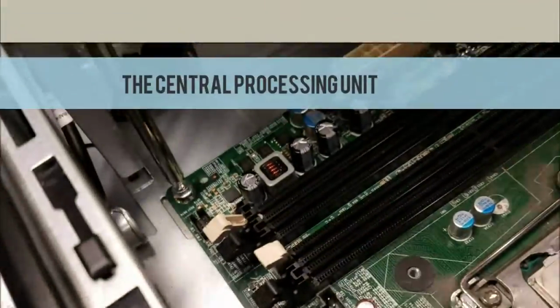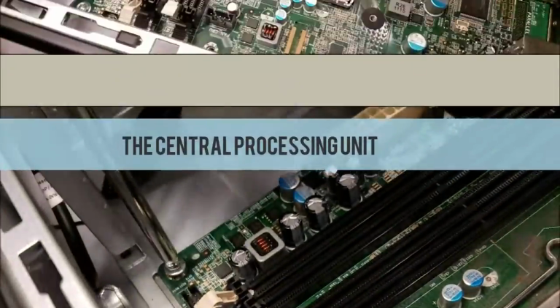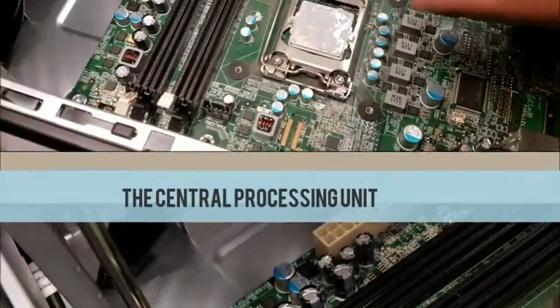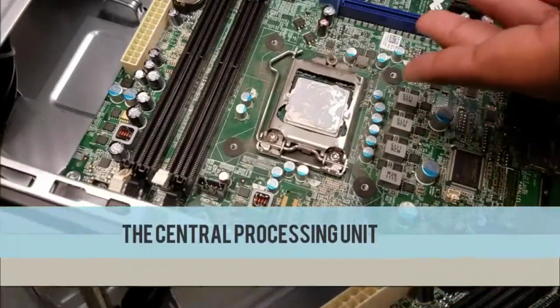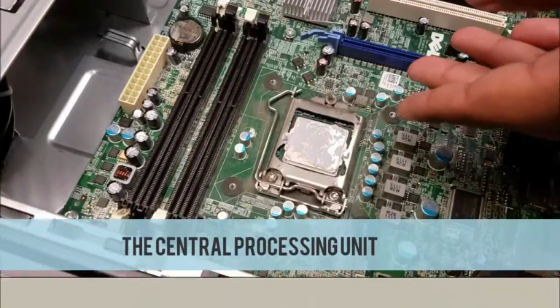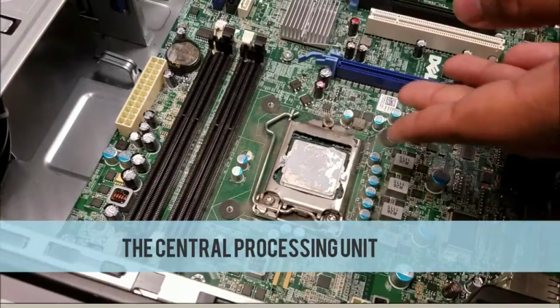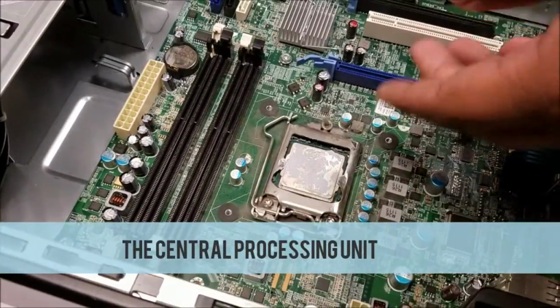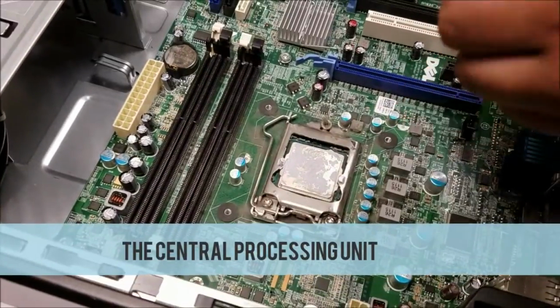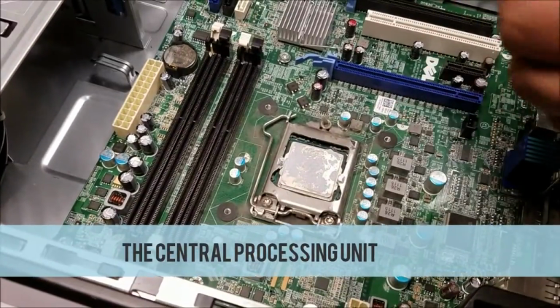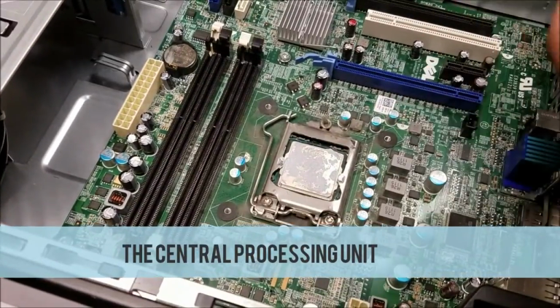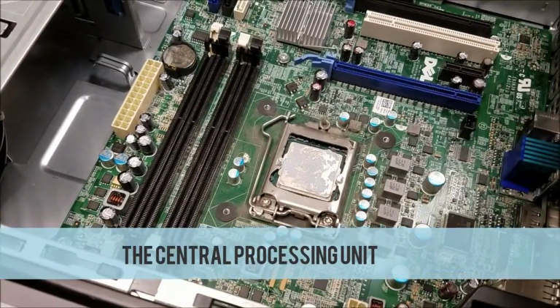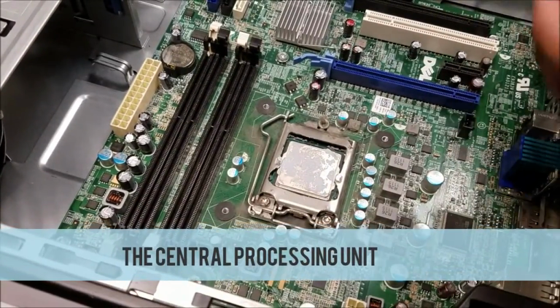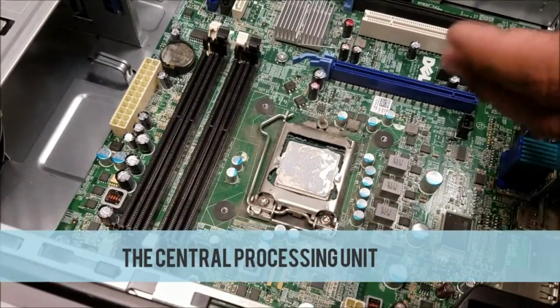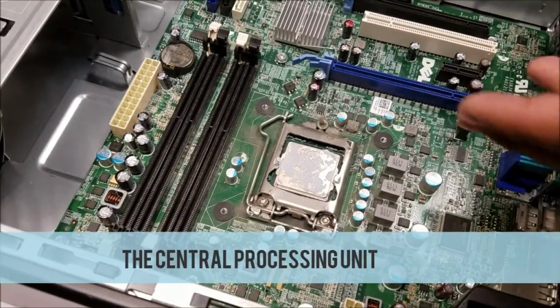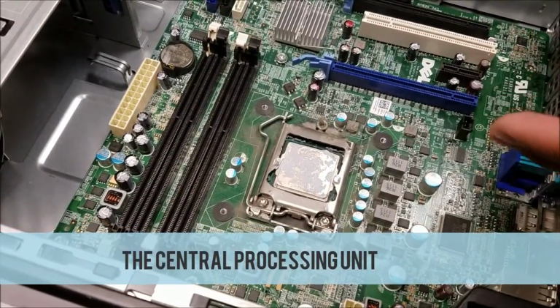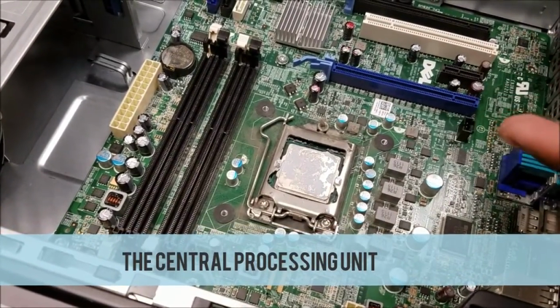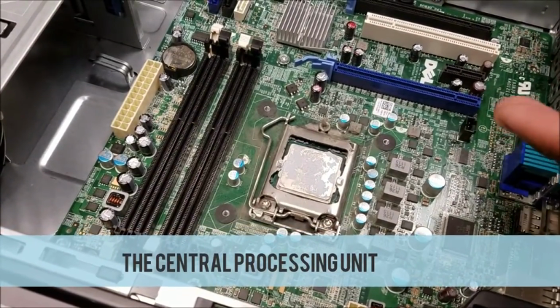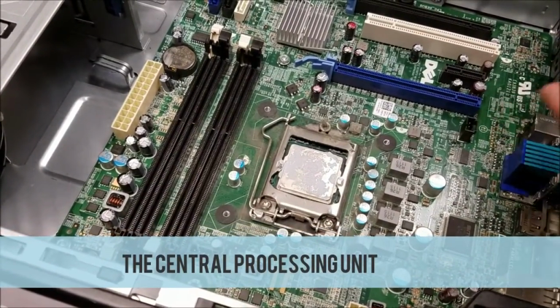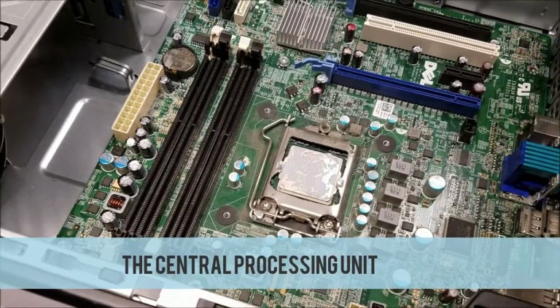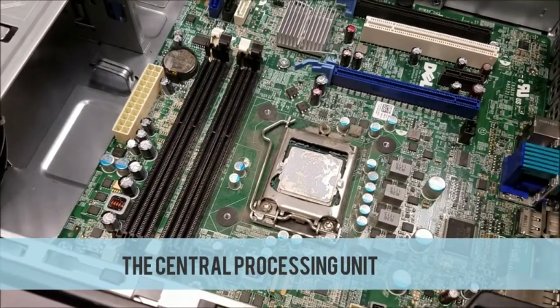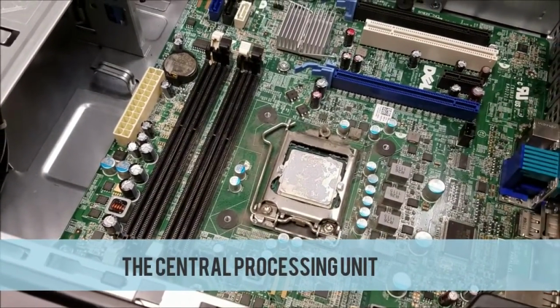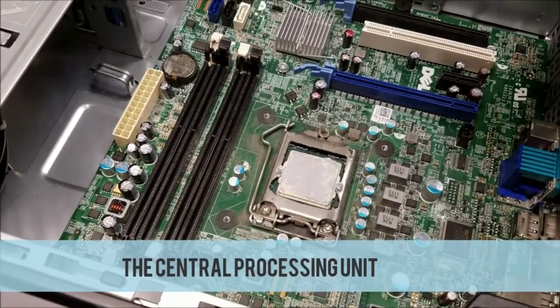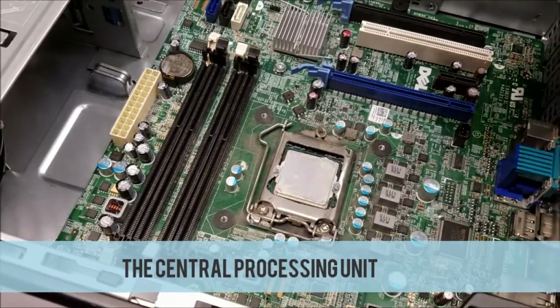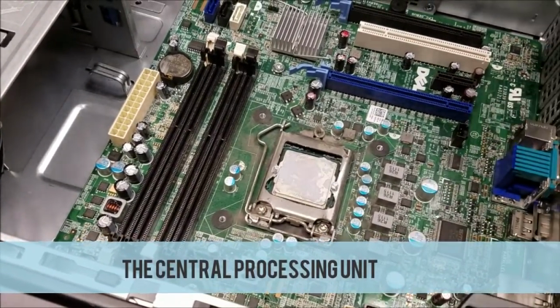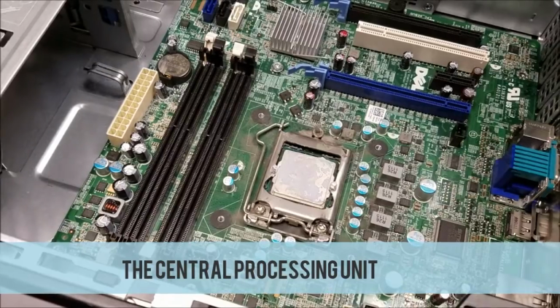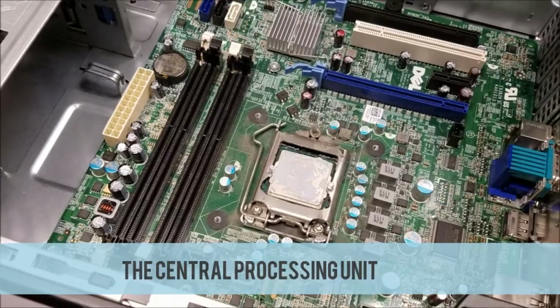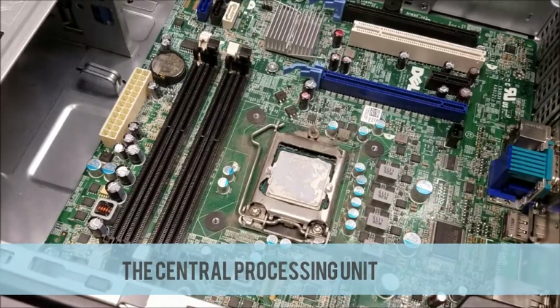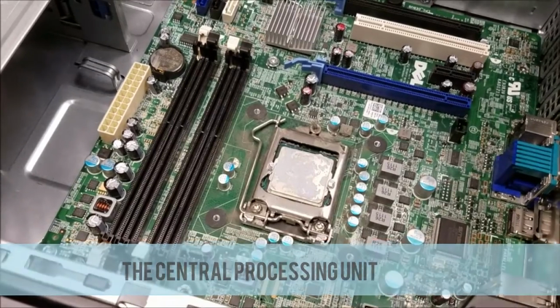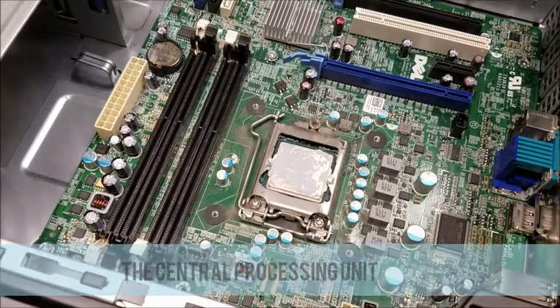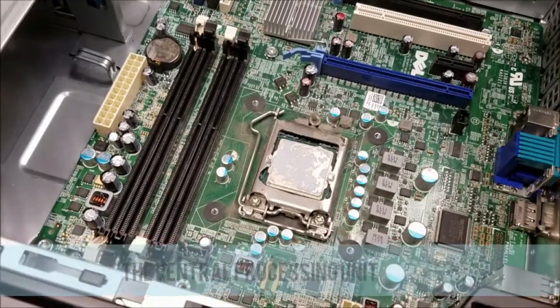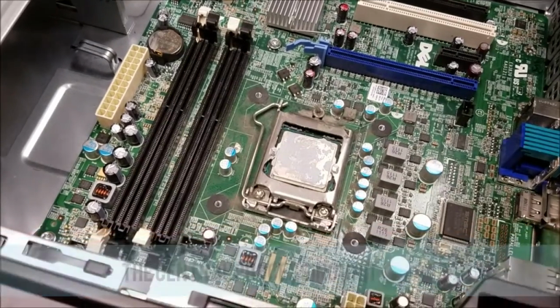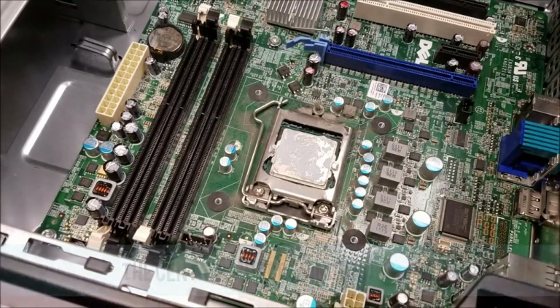This is the CPU. It is the brain of the computer. It connects with the RAM and sends instructions to run the program.